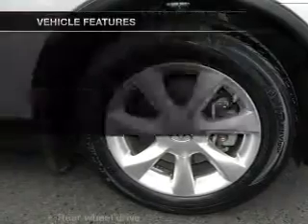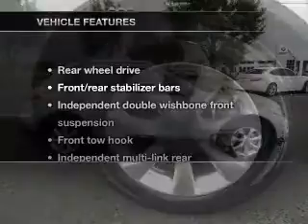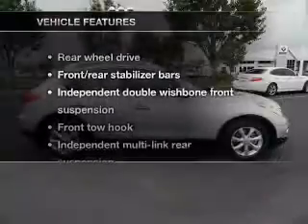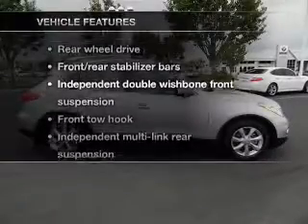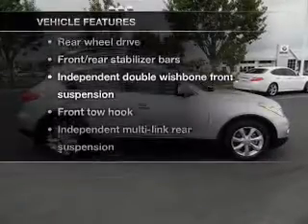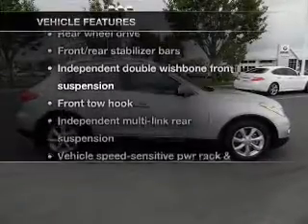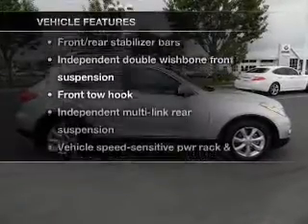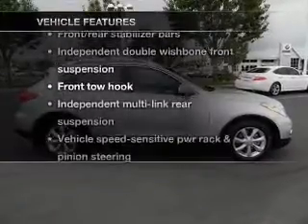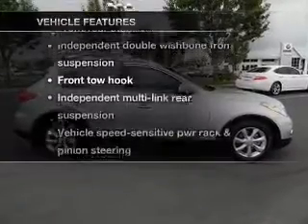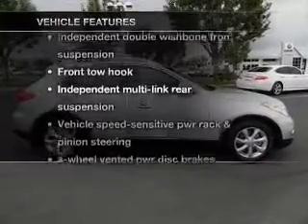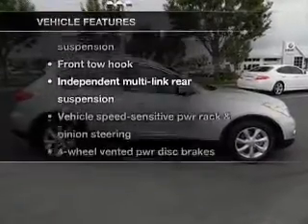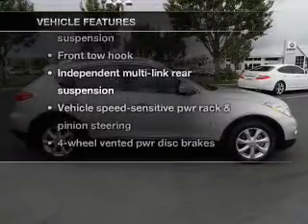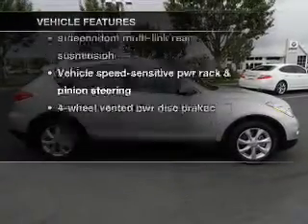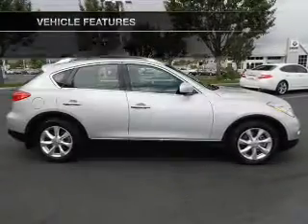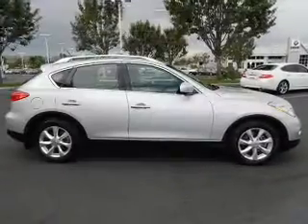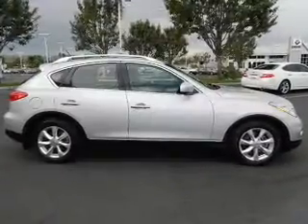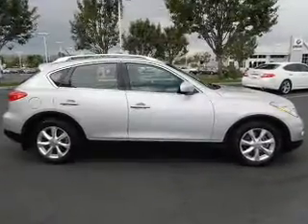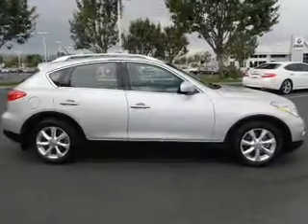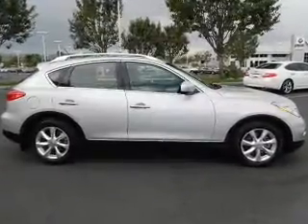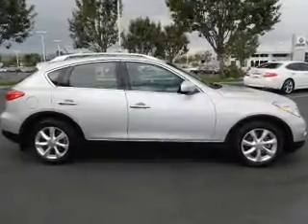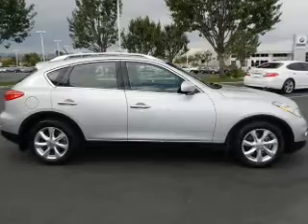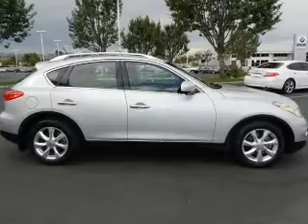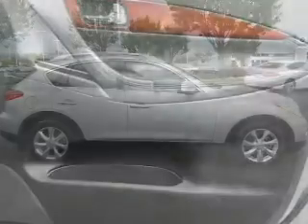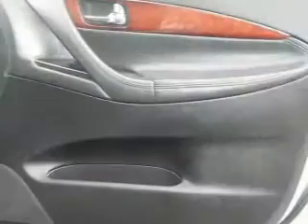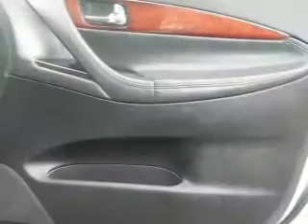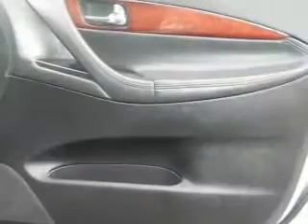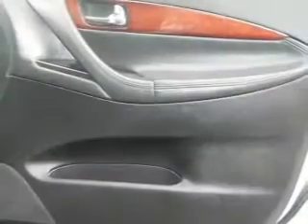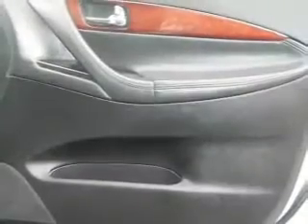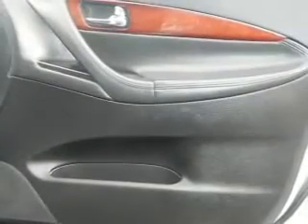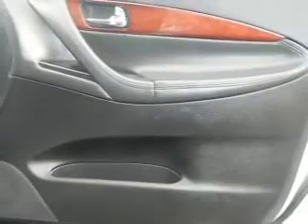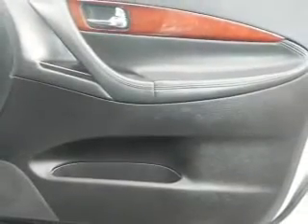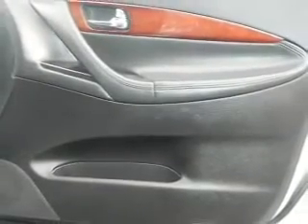Plus enjoy these notable features that are included in this vehicle: power door locks, power windows, cruise control, power steering.